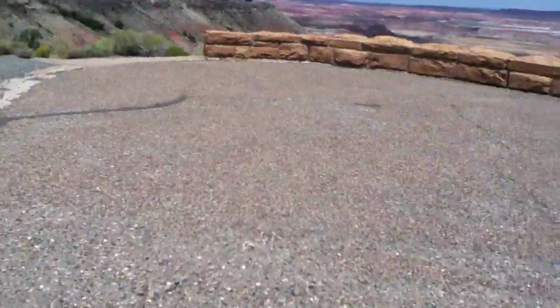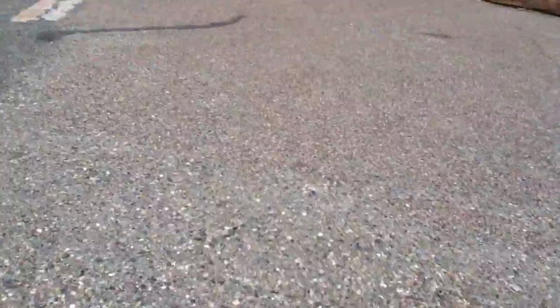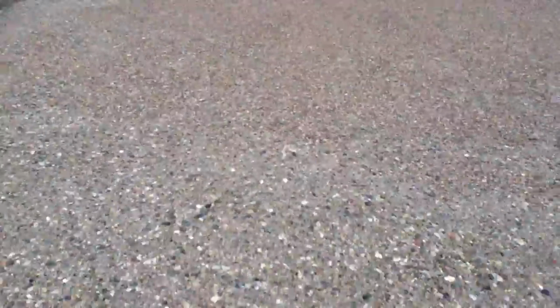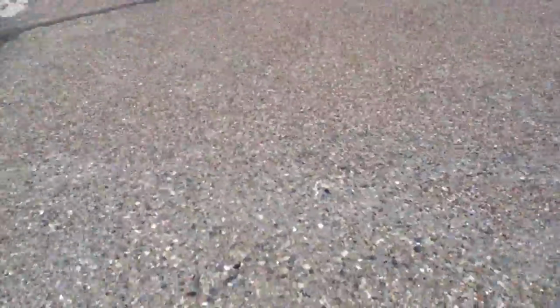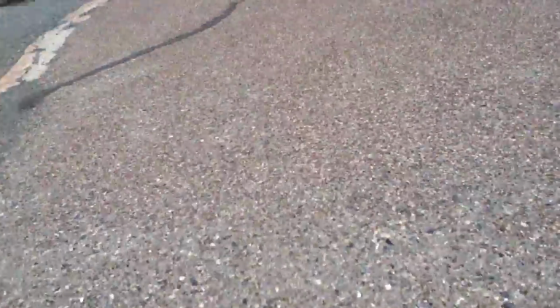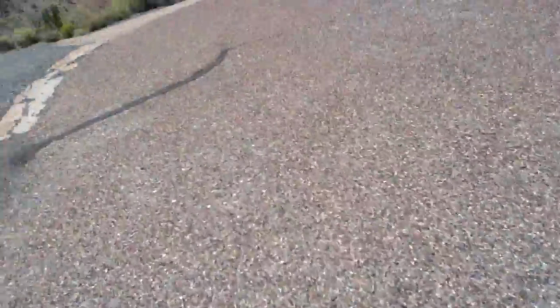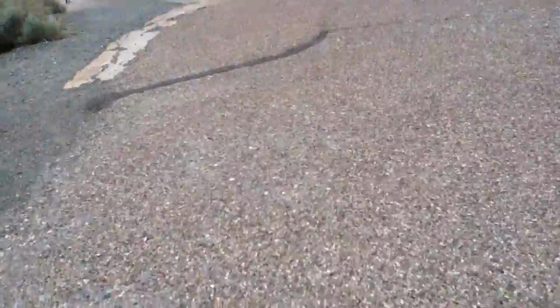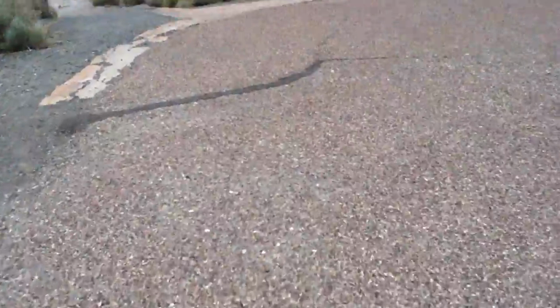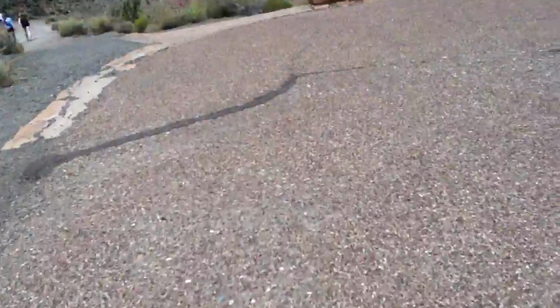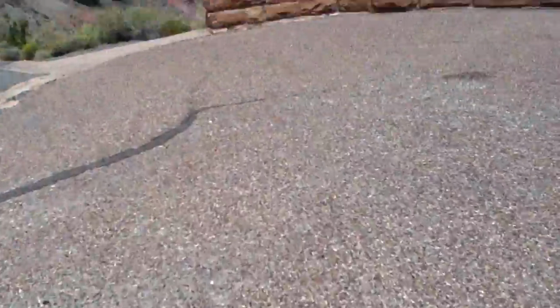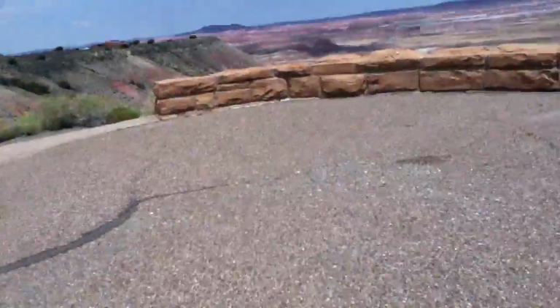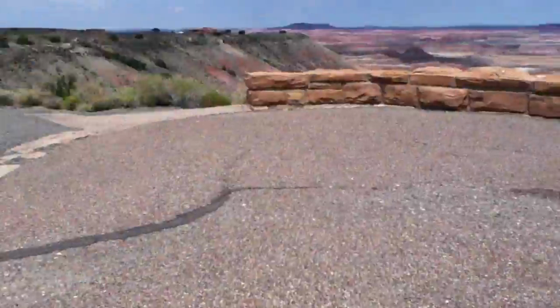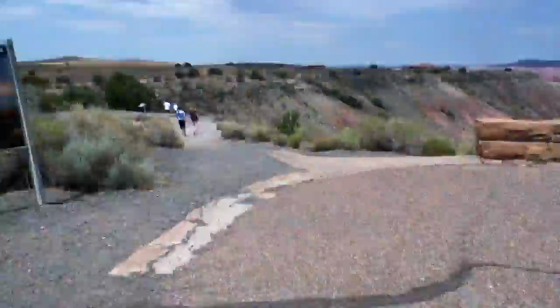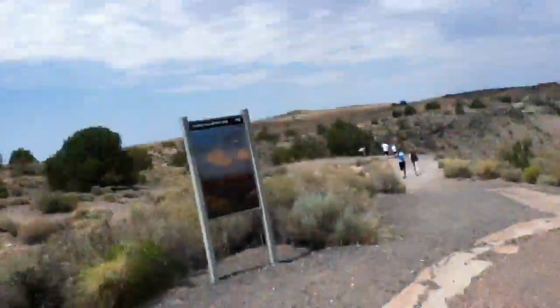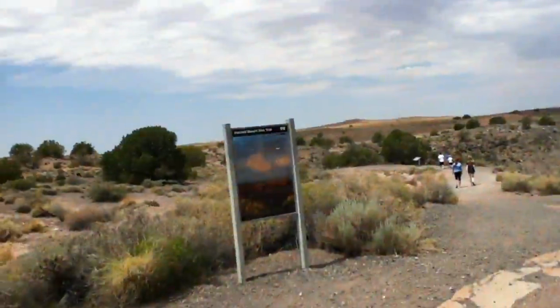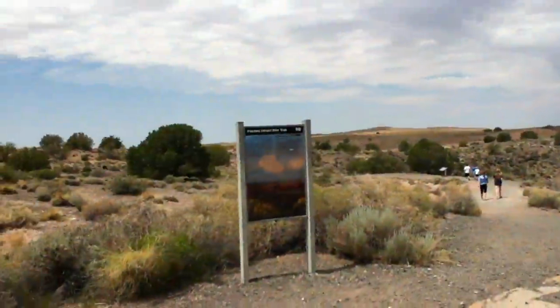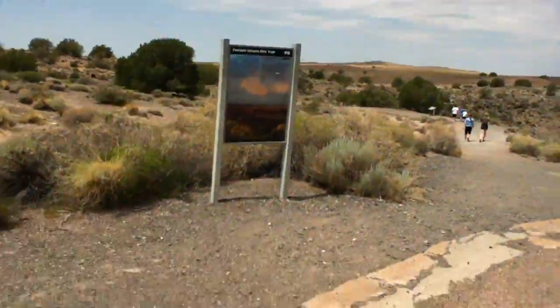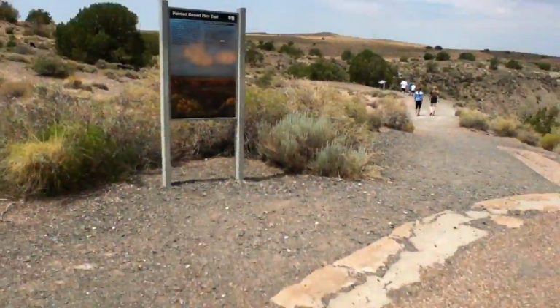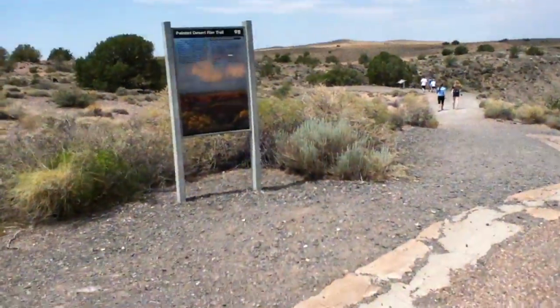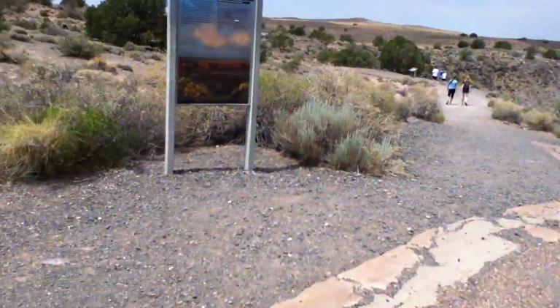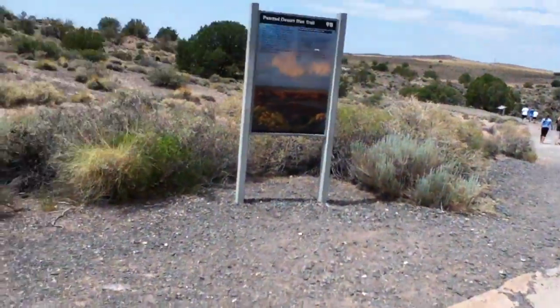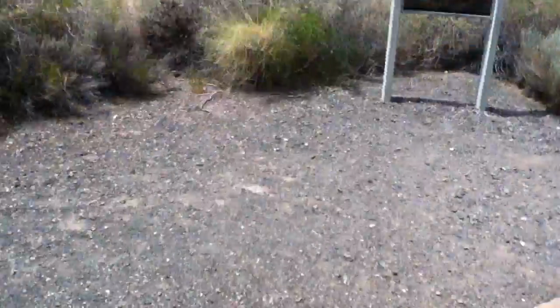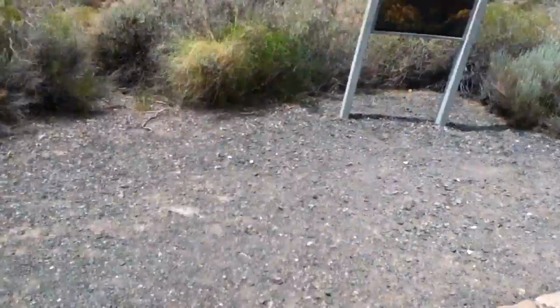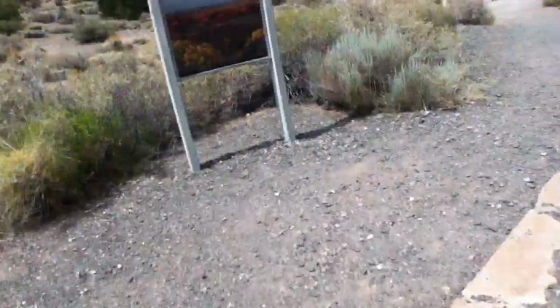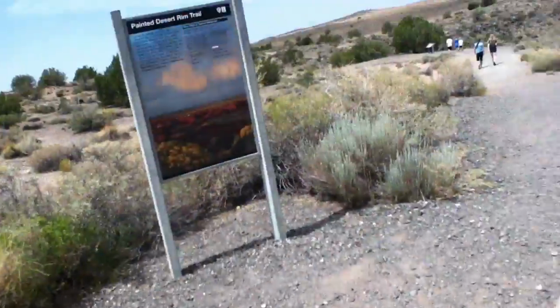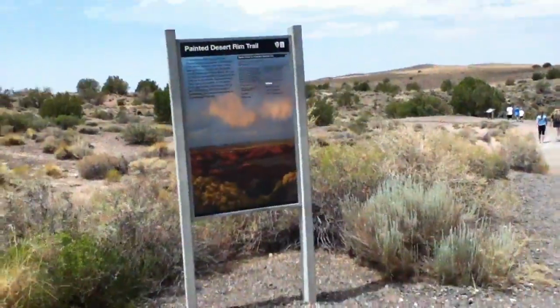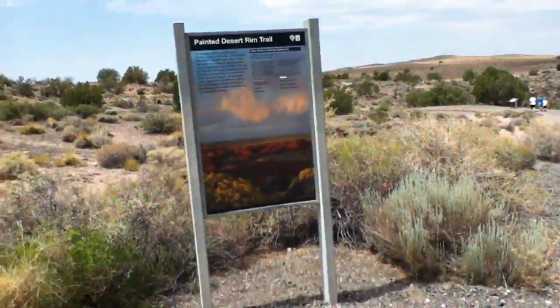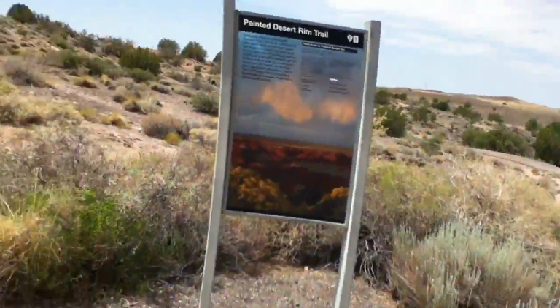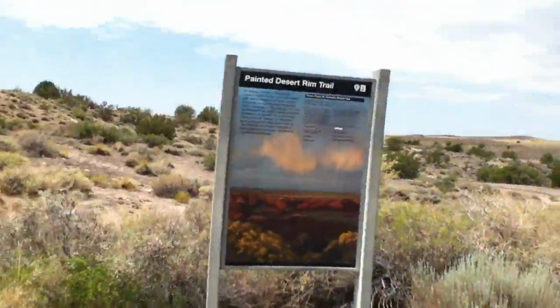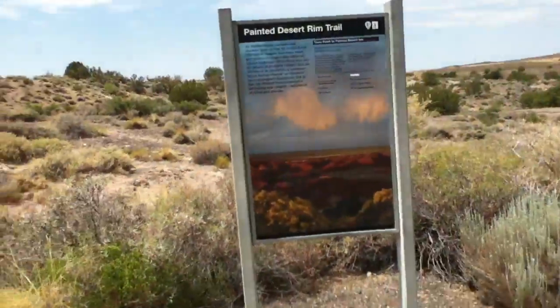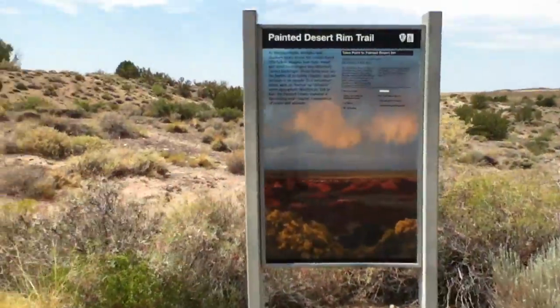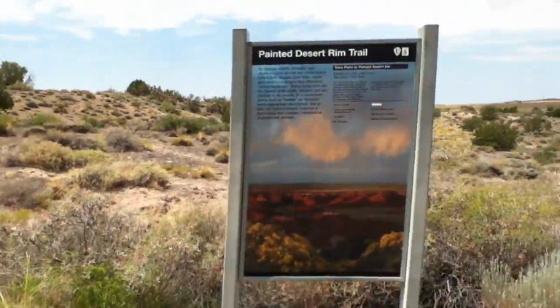Oh, we're in the trail — it's a trail. It's too hot for any type of trail.